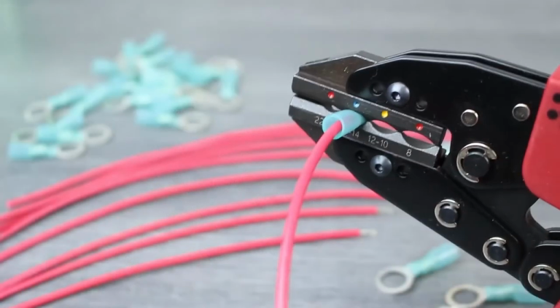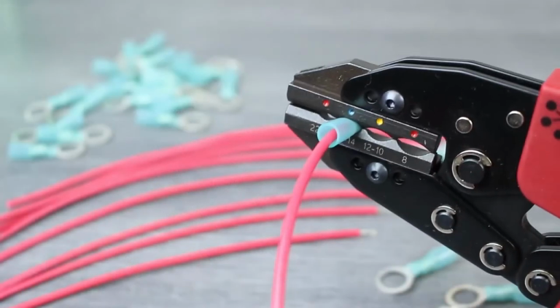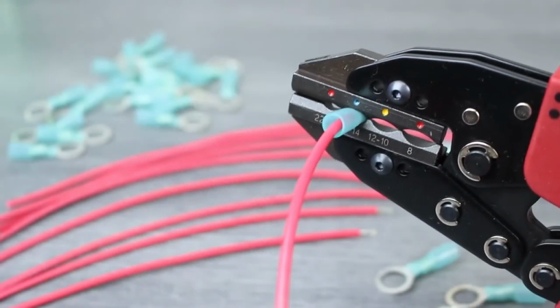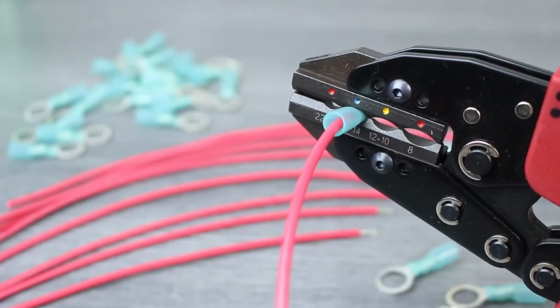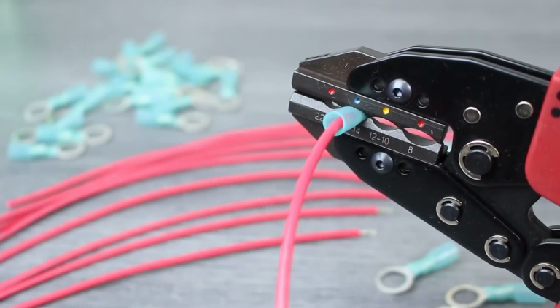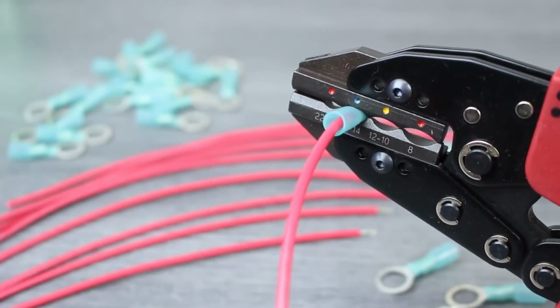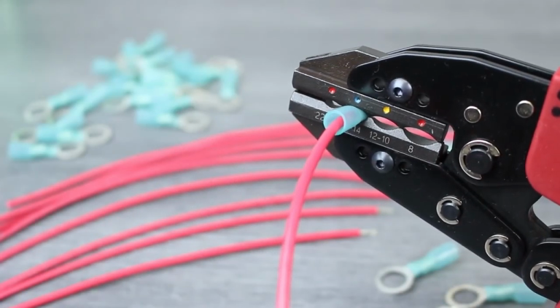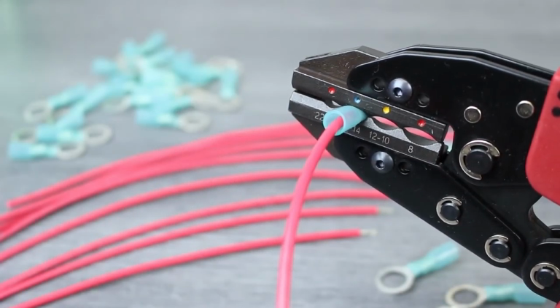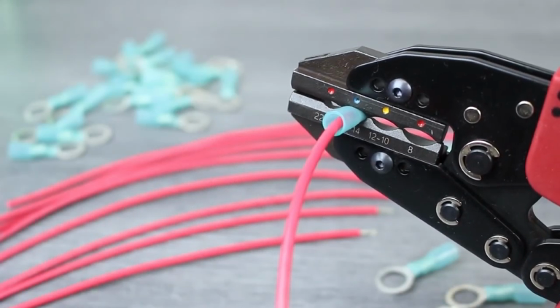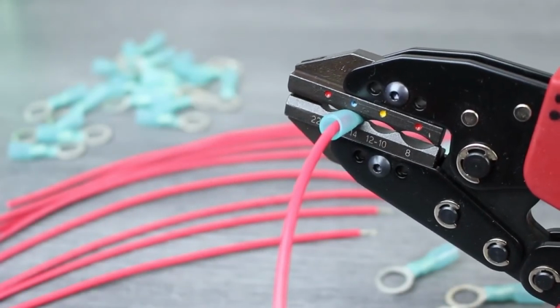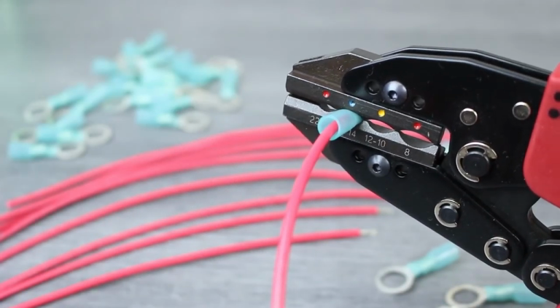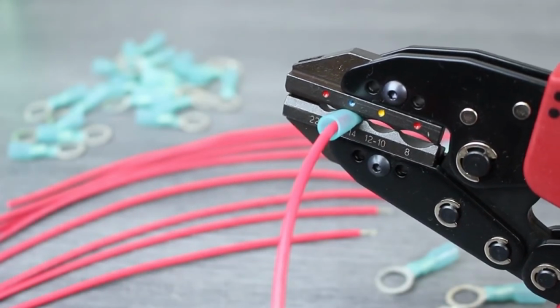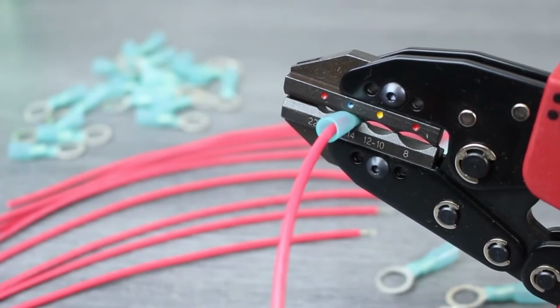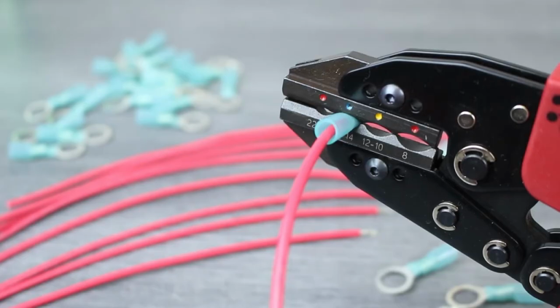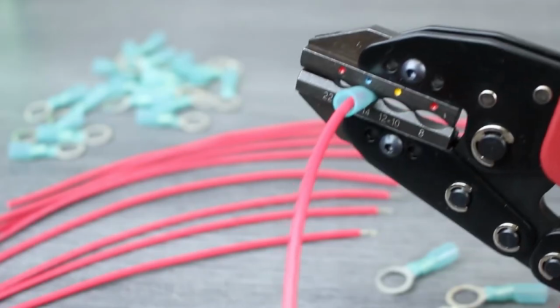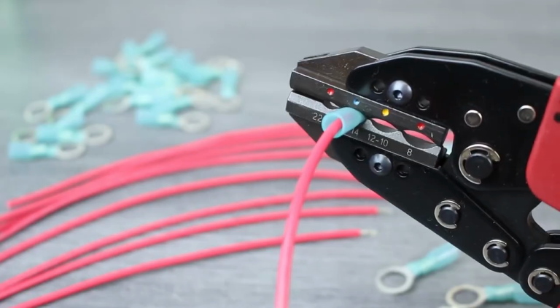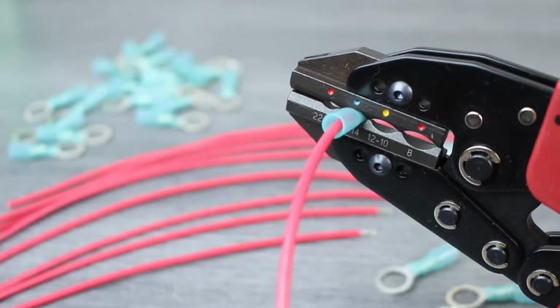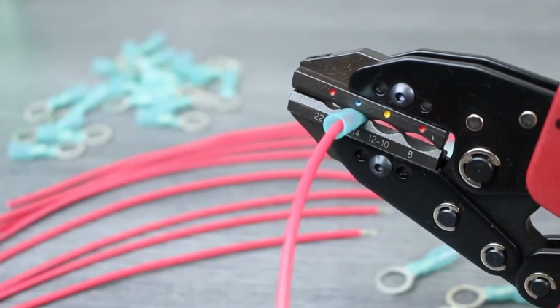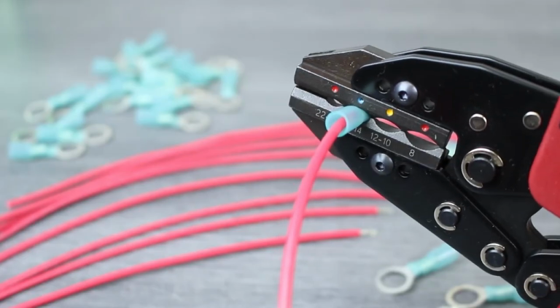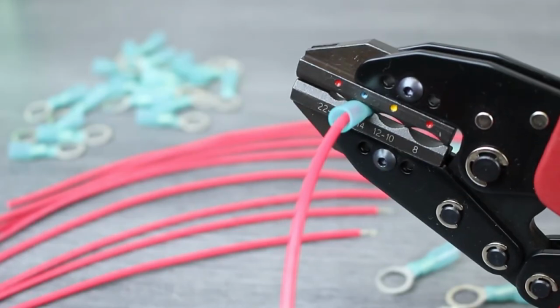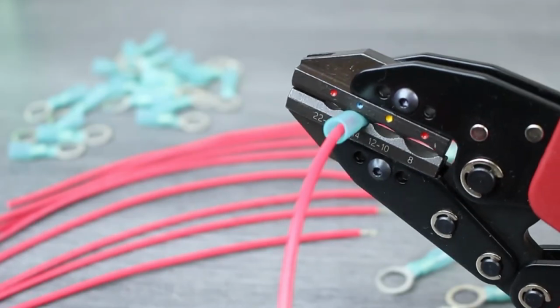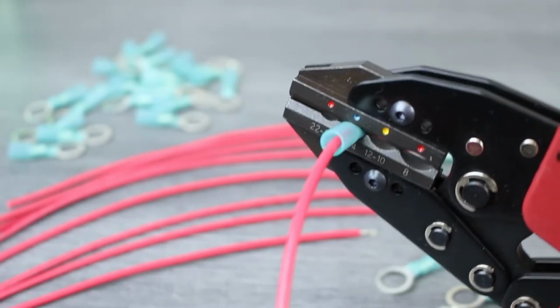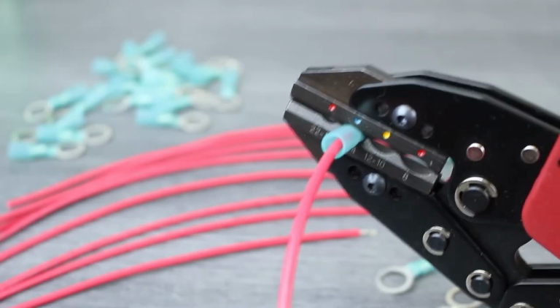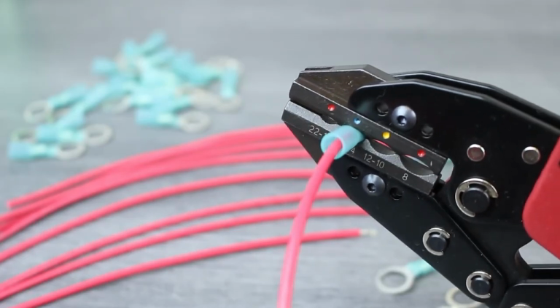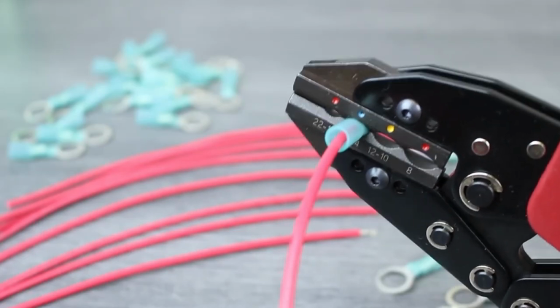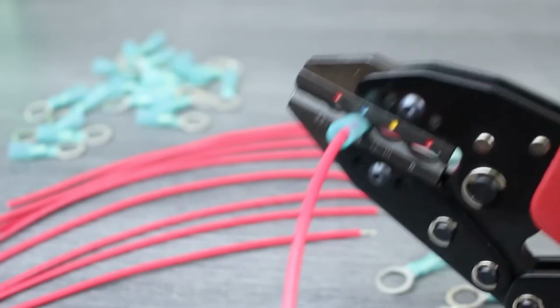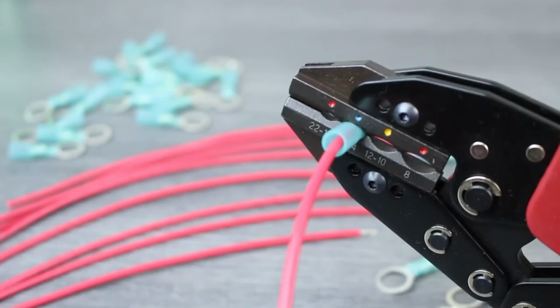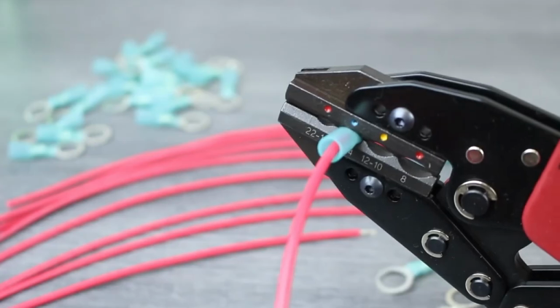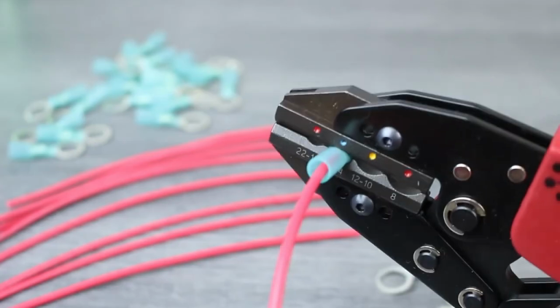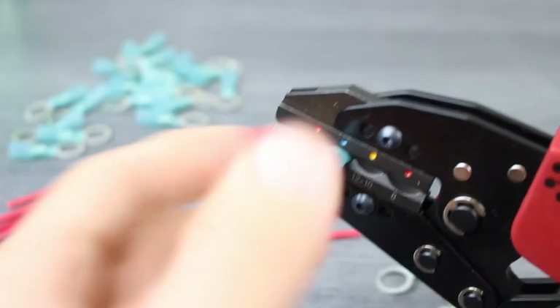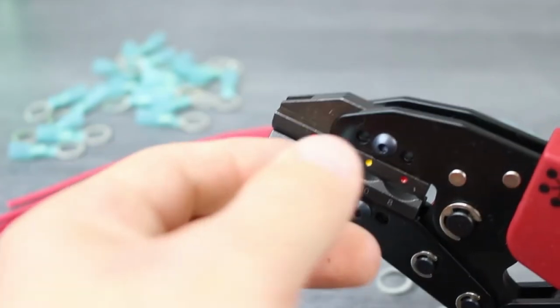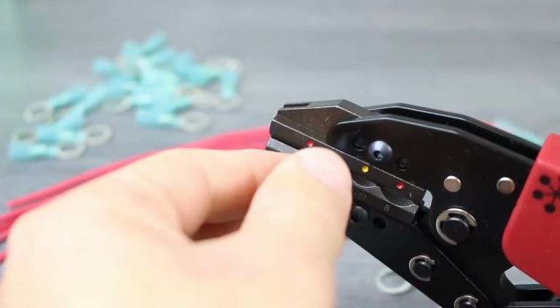Now simply close the tool with the terminal barrel centered. One completed cycle of the tool is all it takes to complete the crimp.